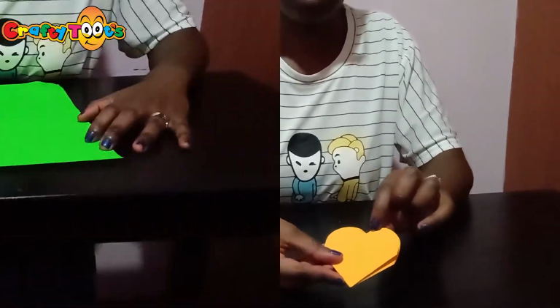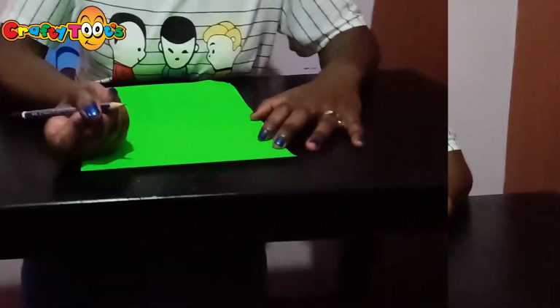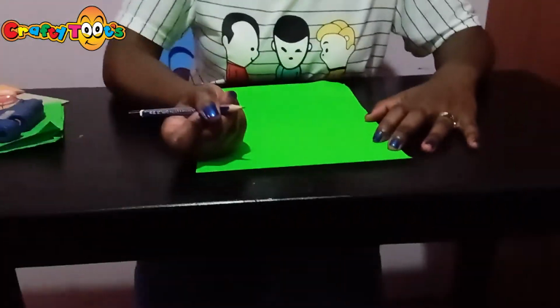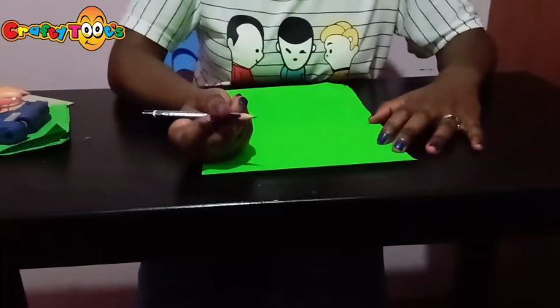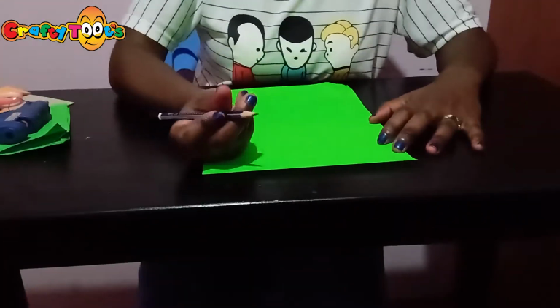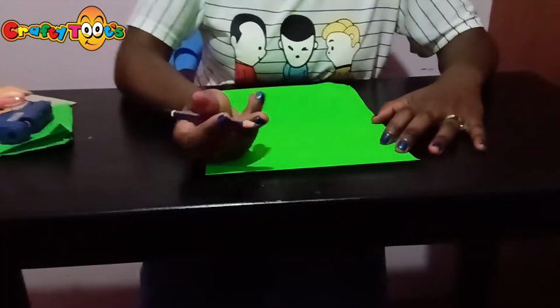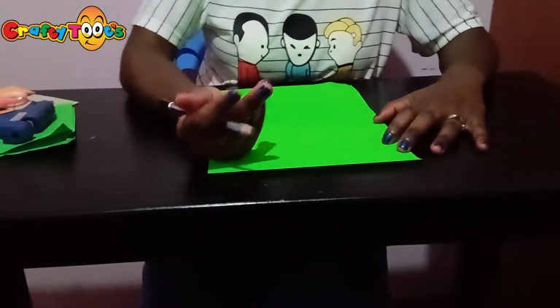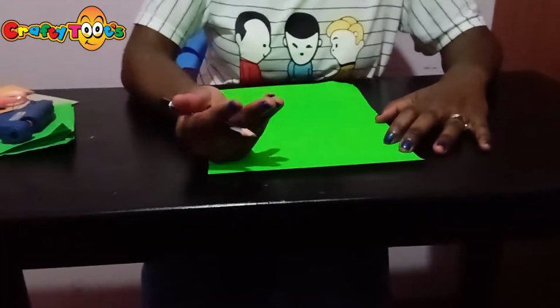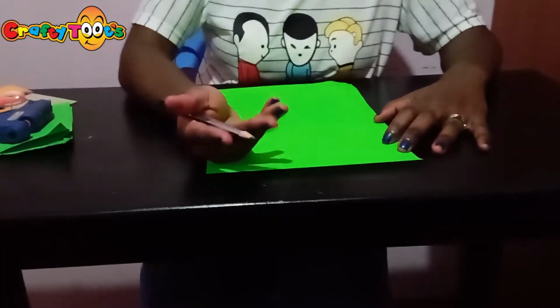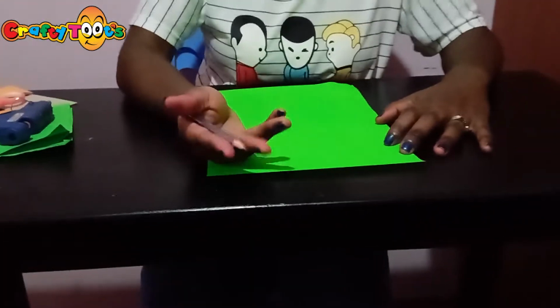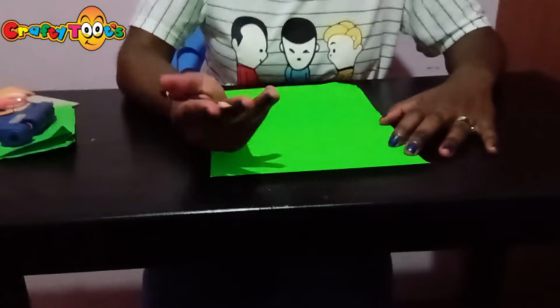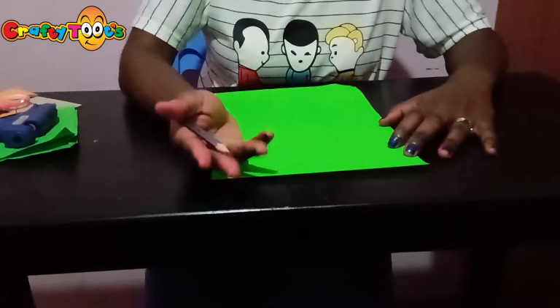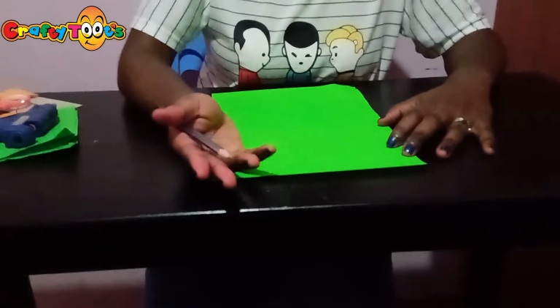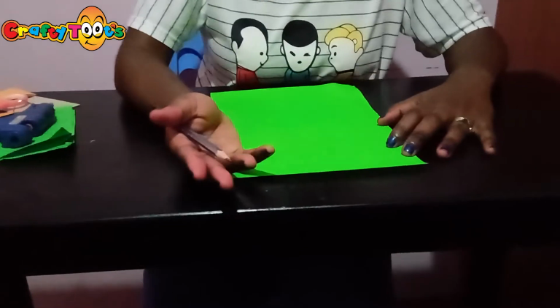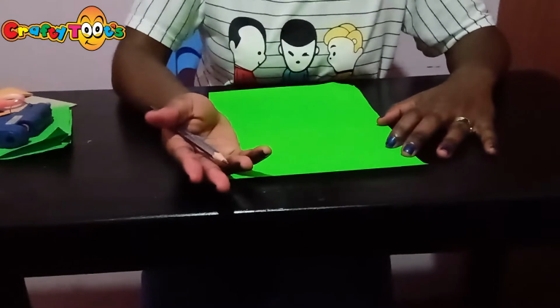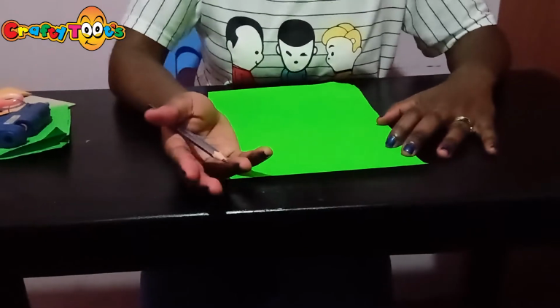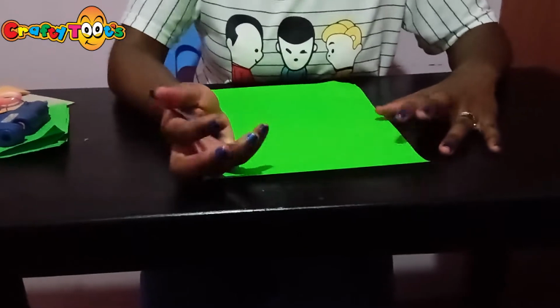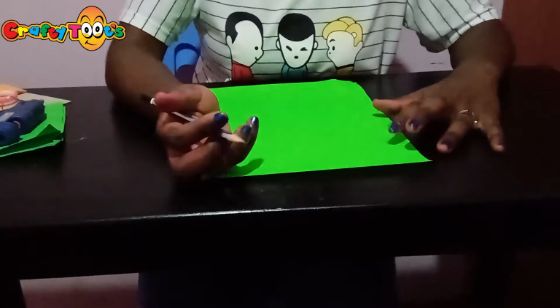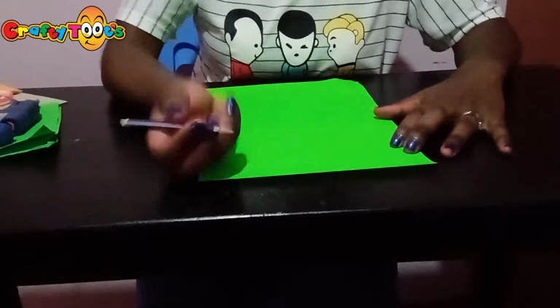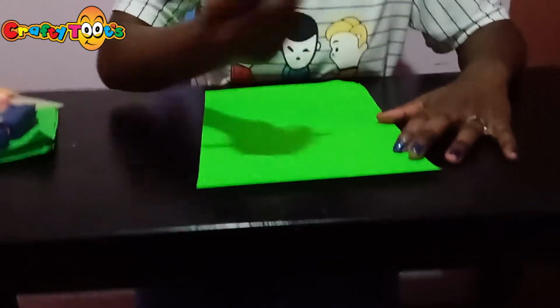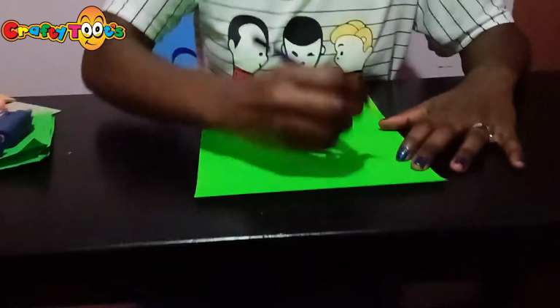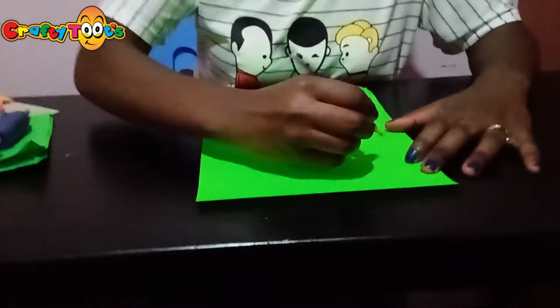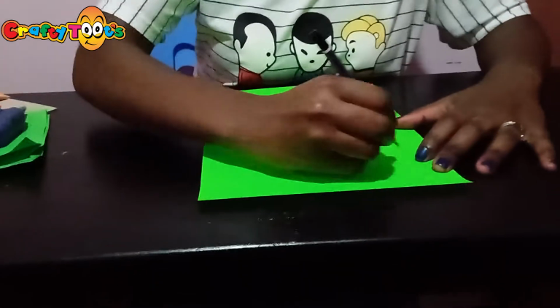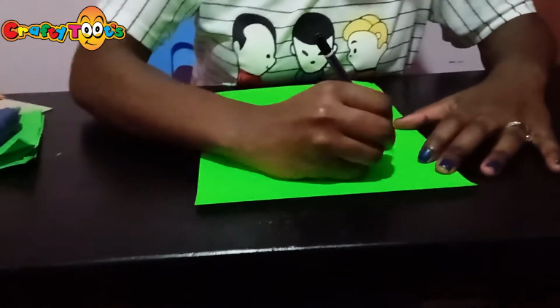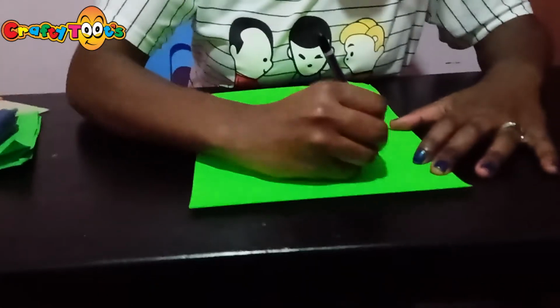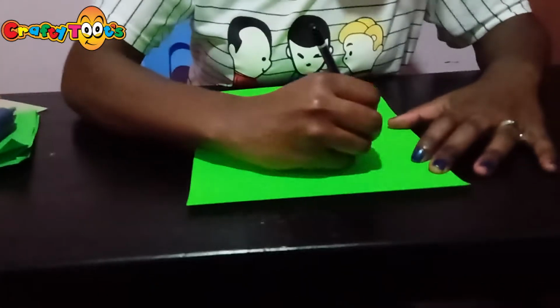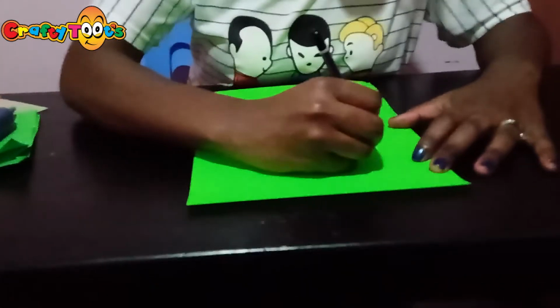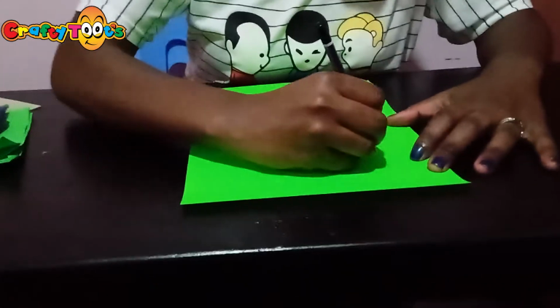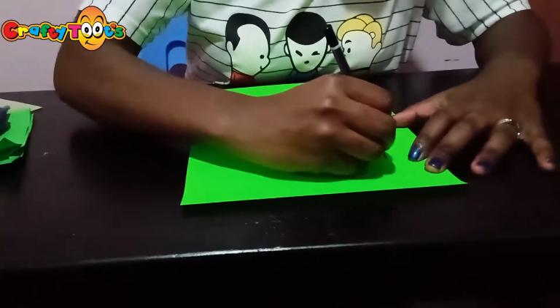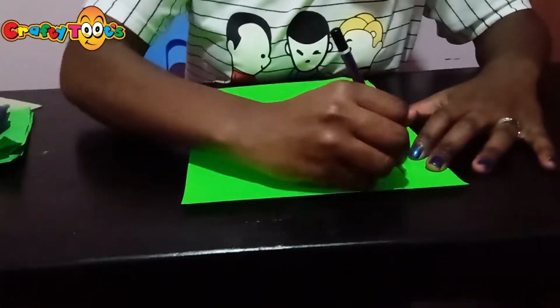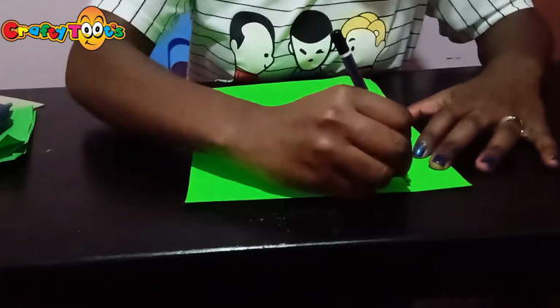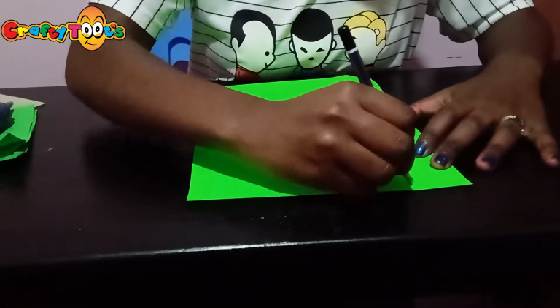So now we want to make leaf shapes, and what we'll do is first draw onto our green paper.